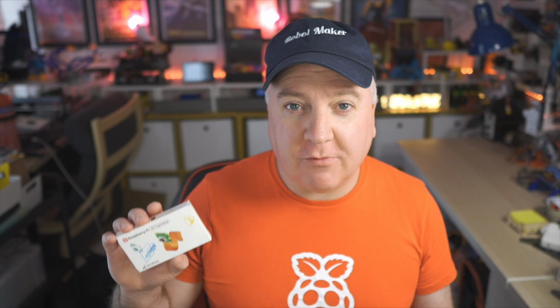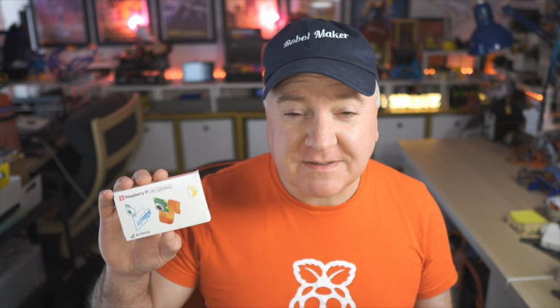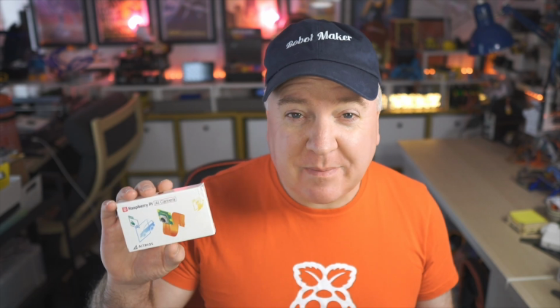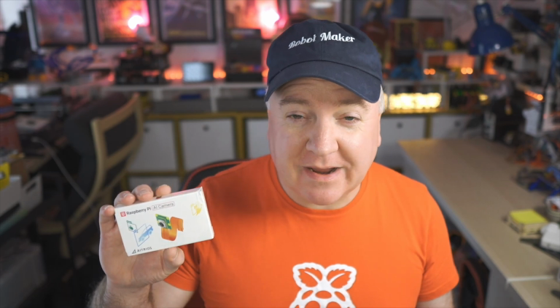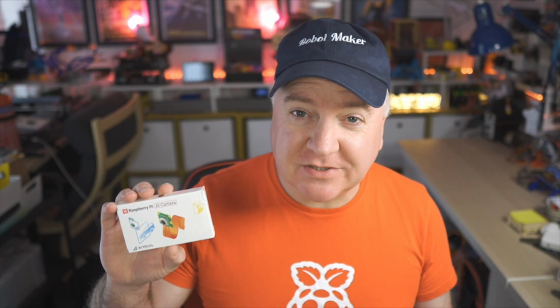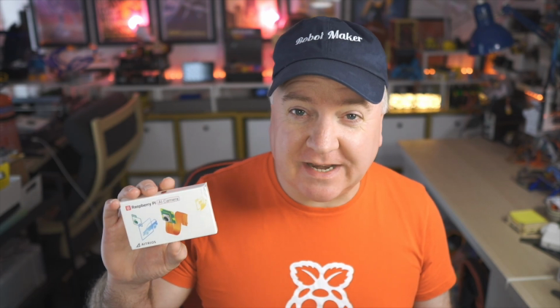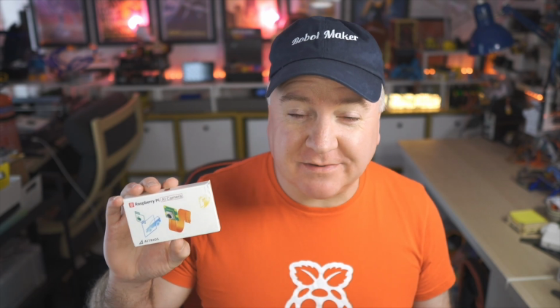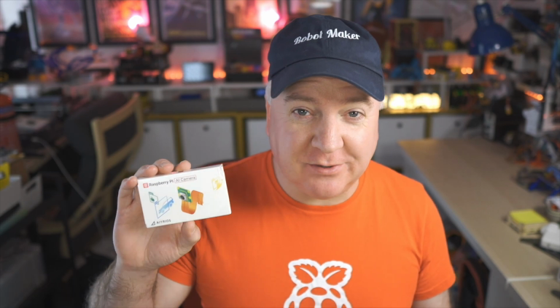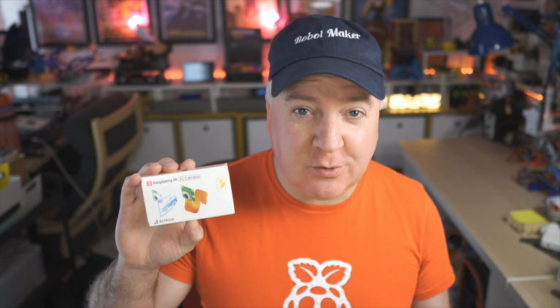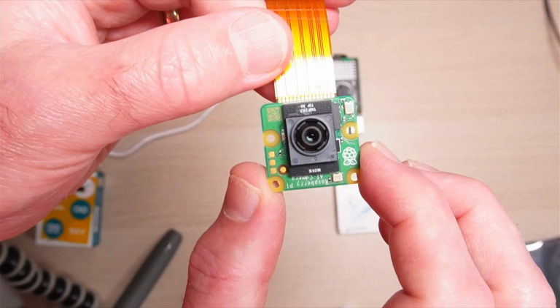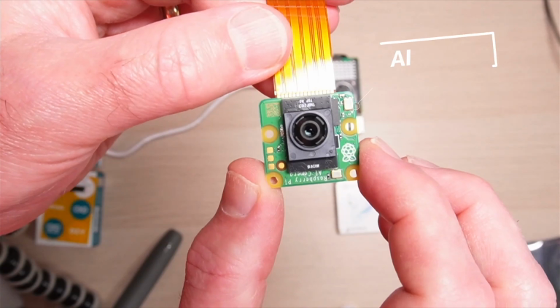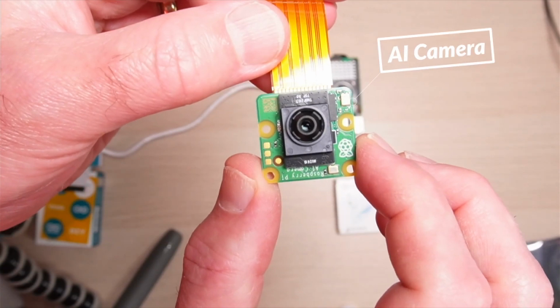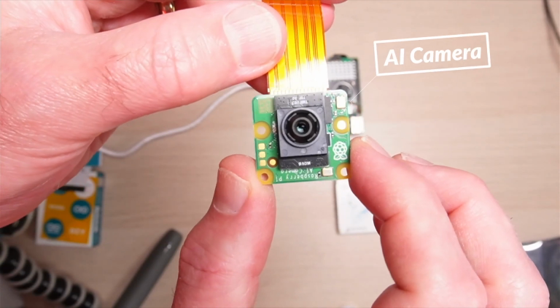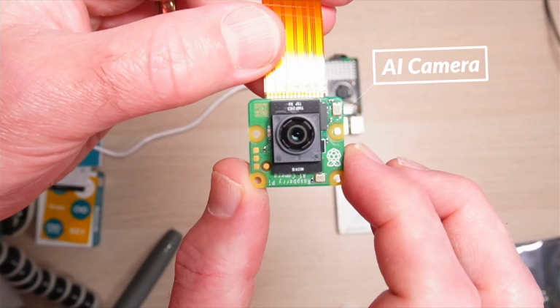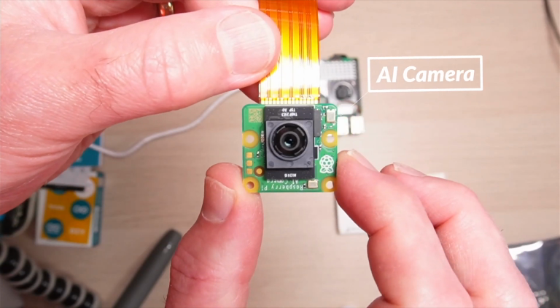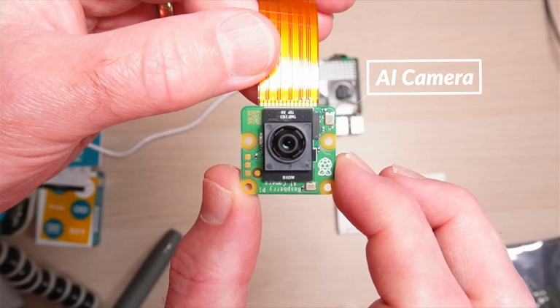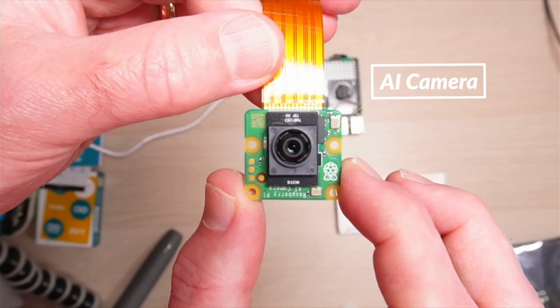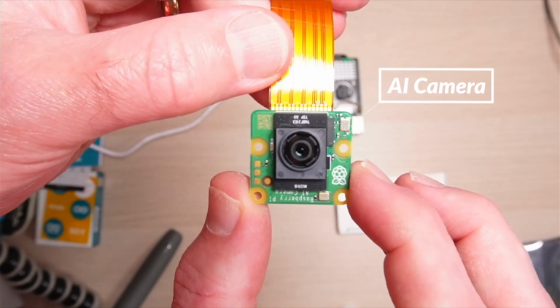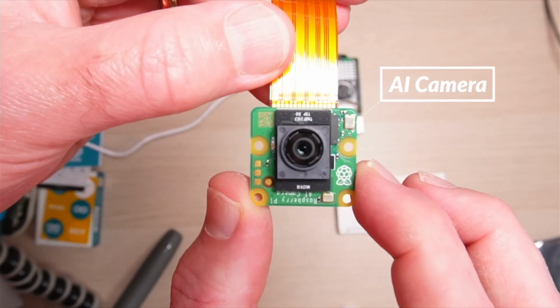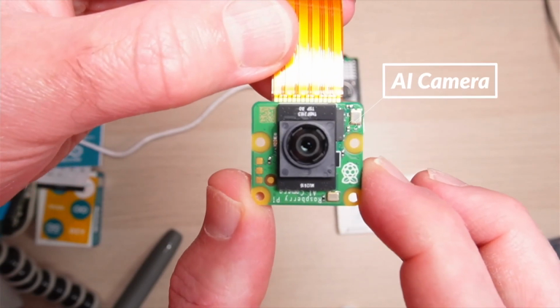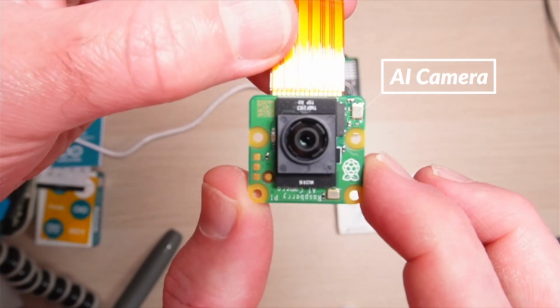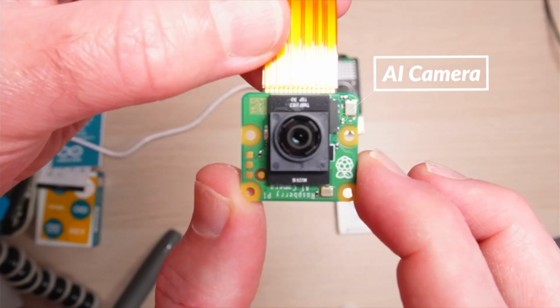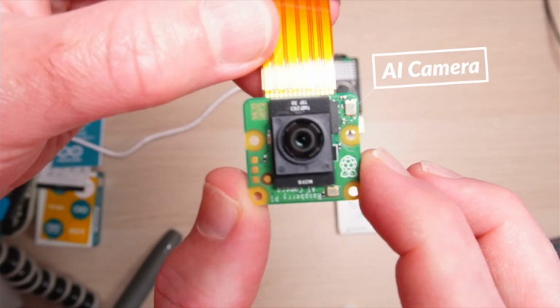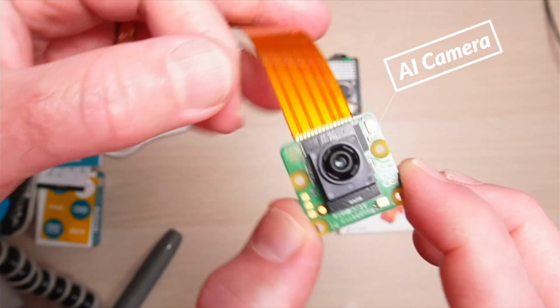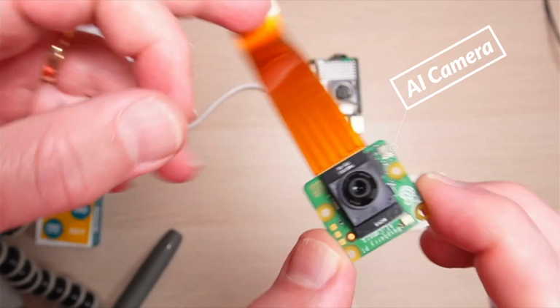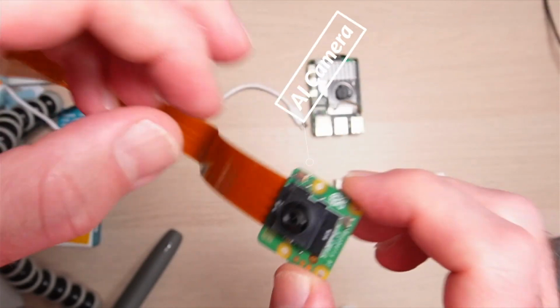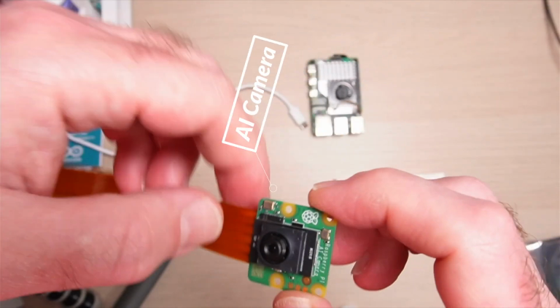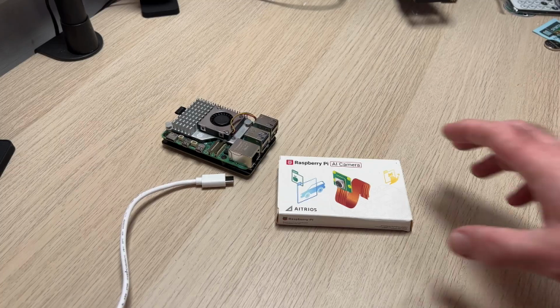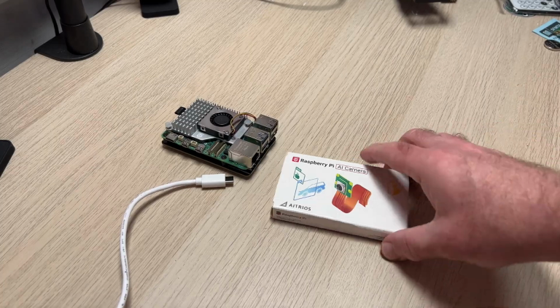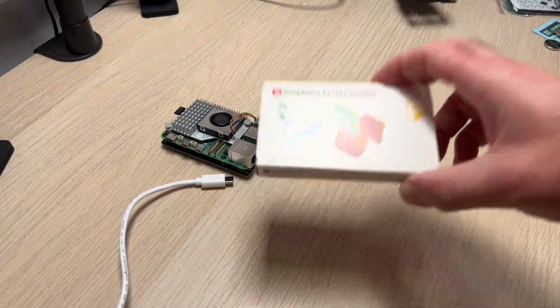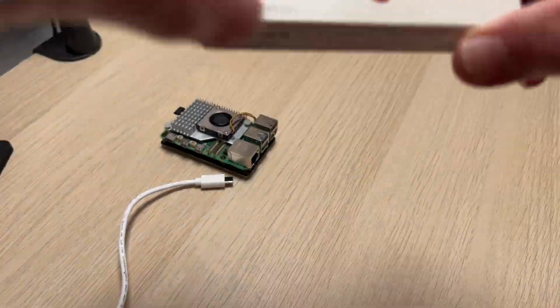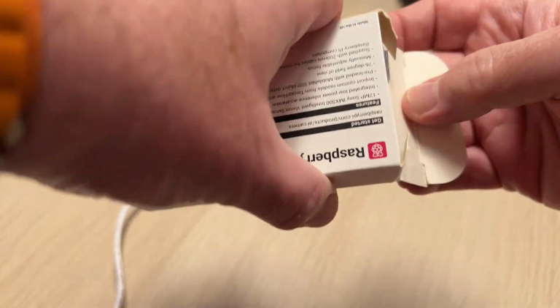Raspberry Pi have just announced the new Raspberry Pi AI Camera for Raspberry Pi computers. Ahoy there makers!